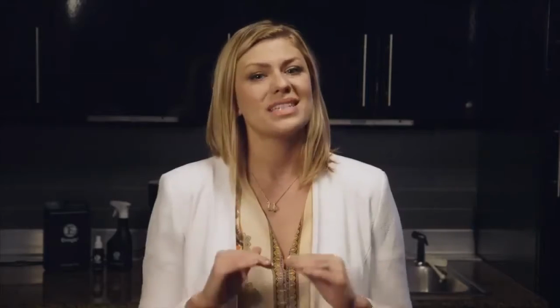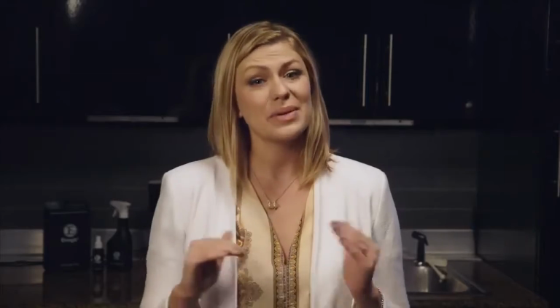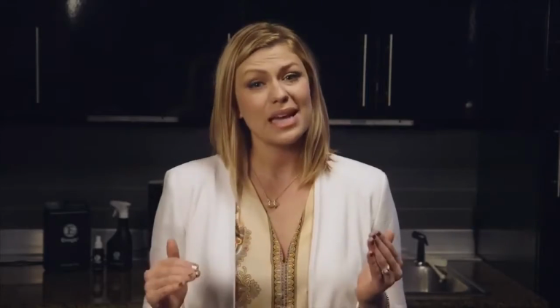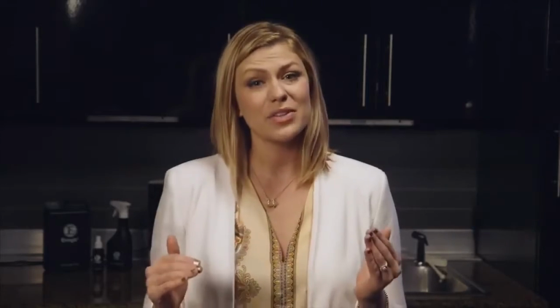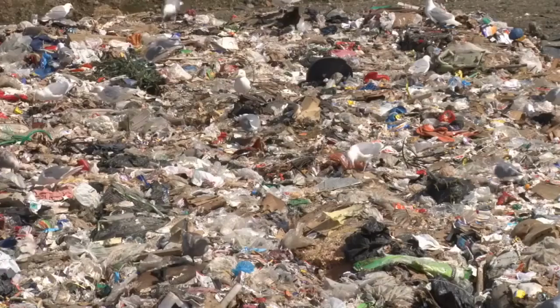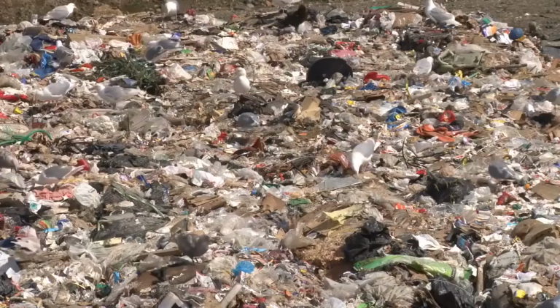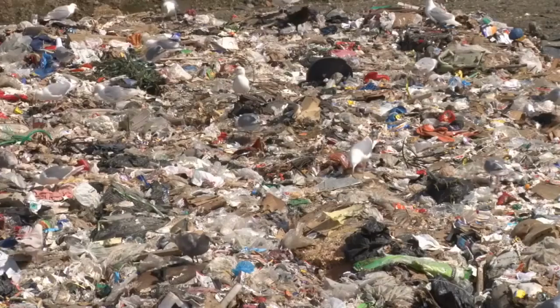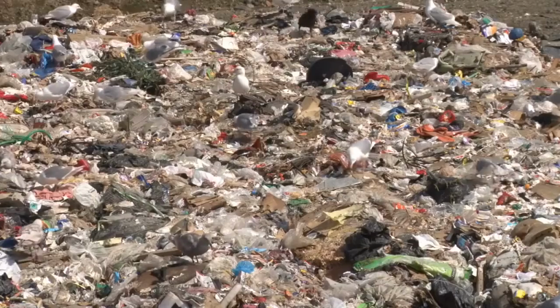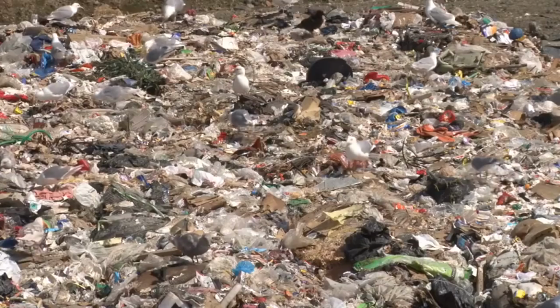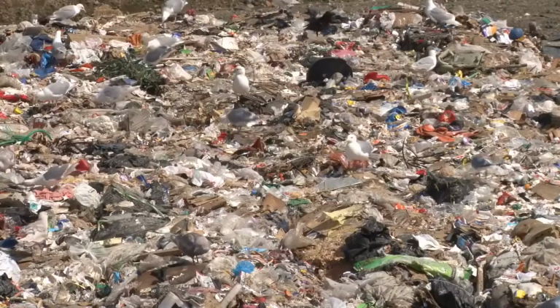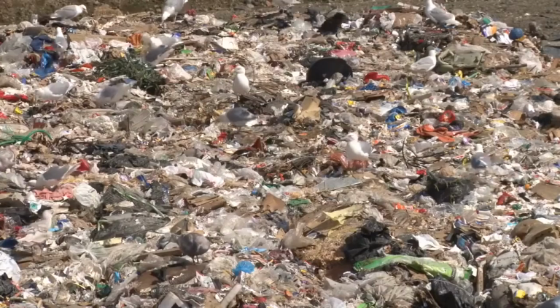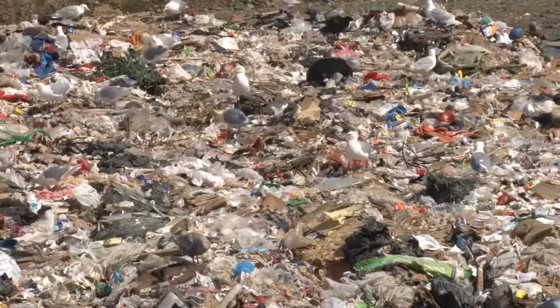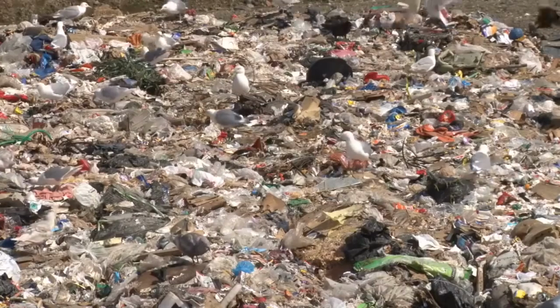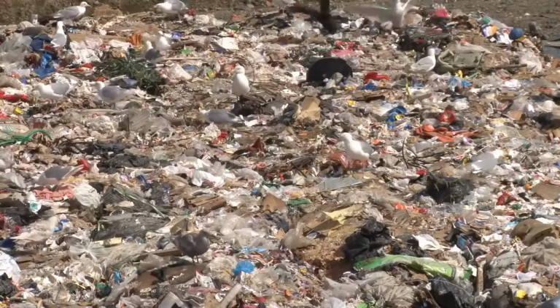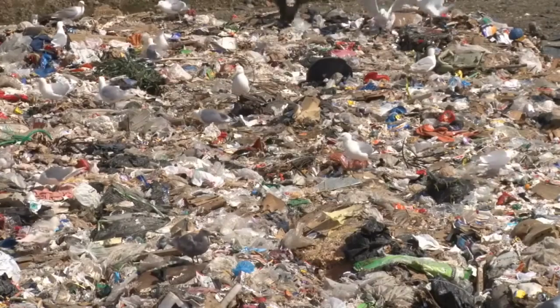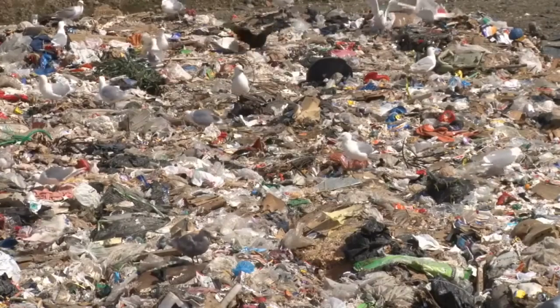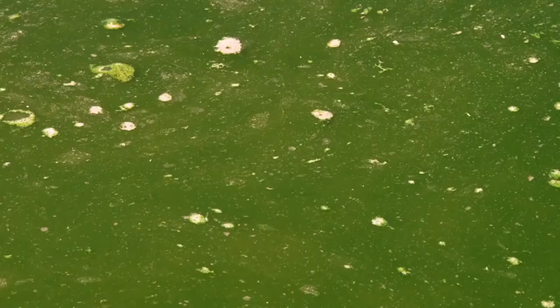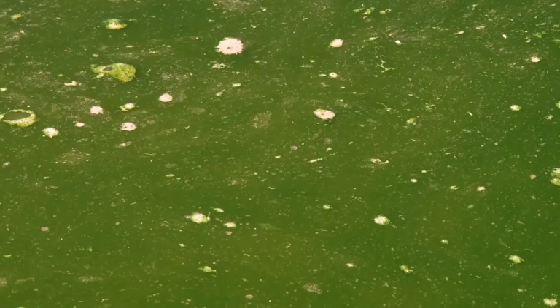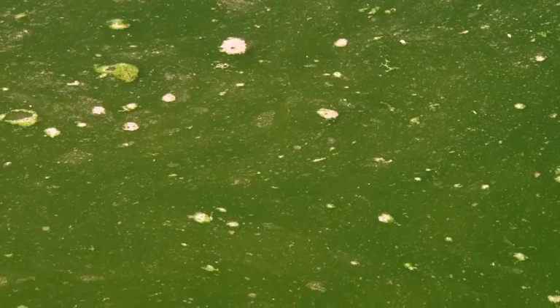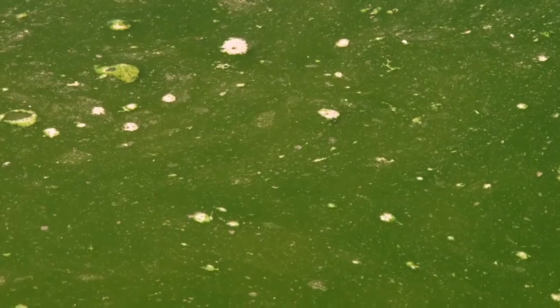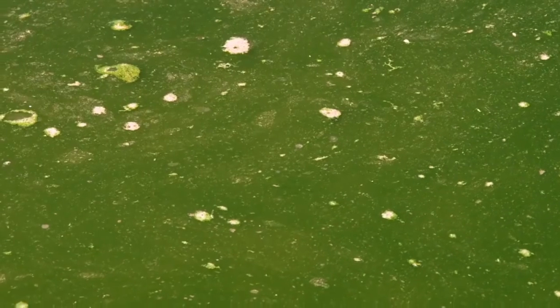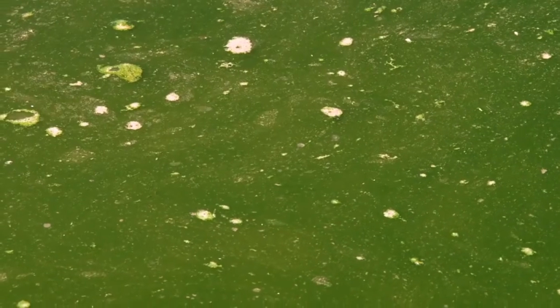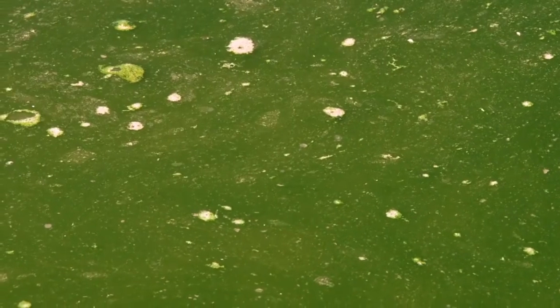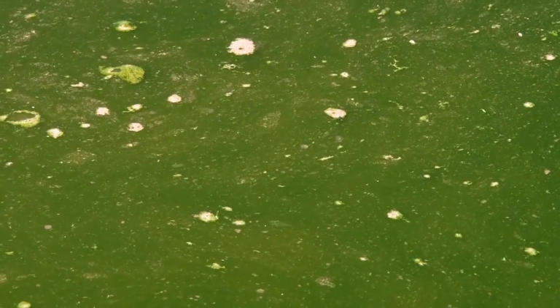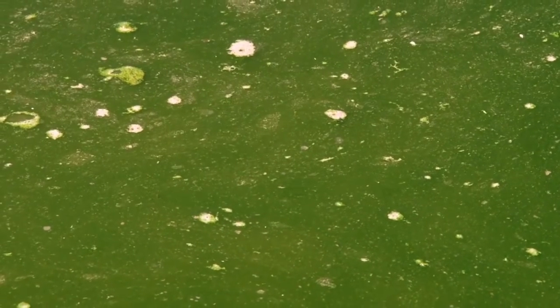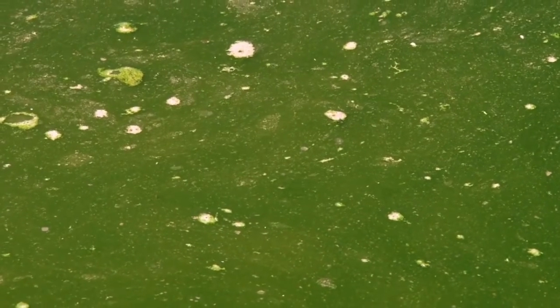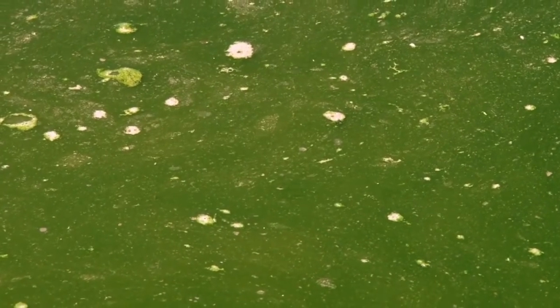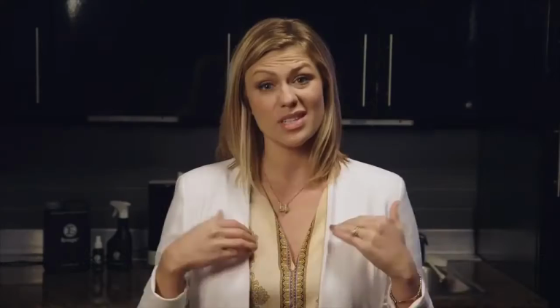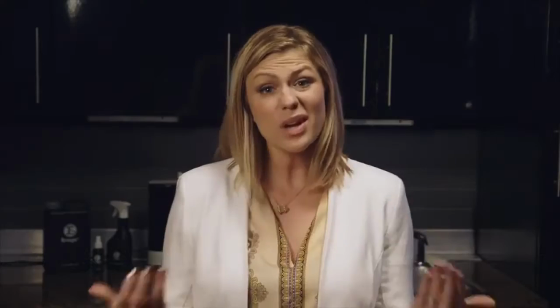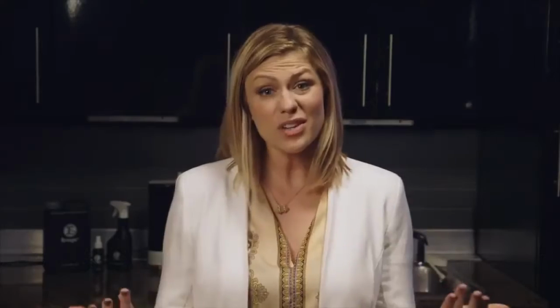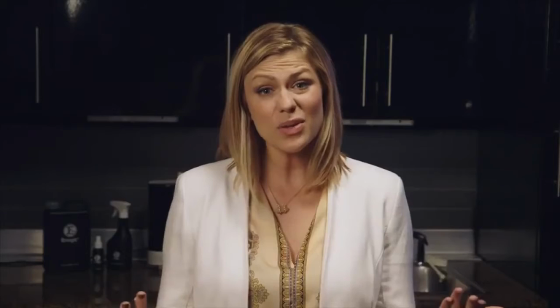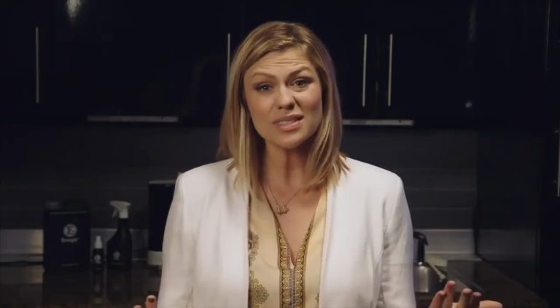To top it all off, when it's not recycled, these bottles end up in our communities' landfills and rivers, destroying our local ecosystem.